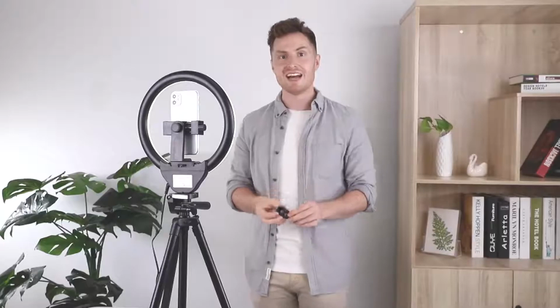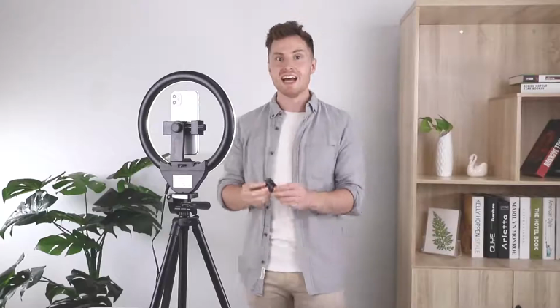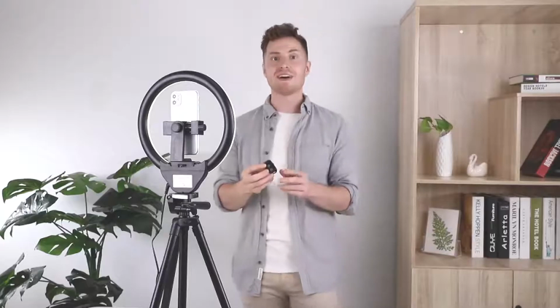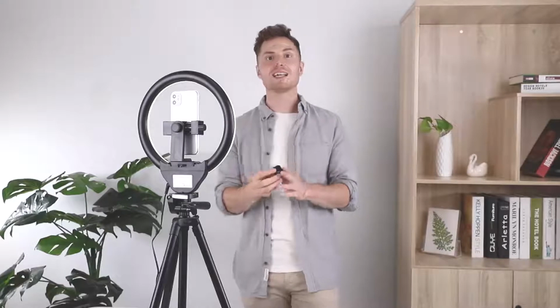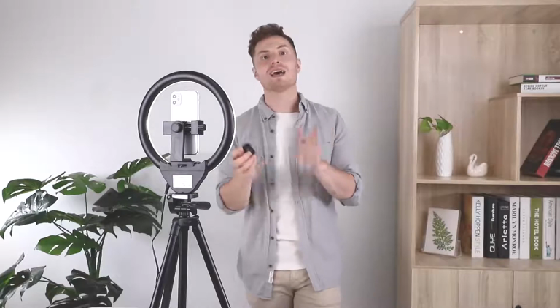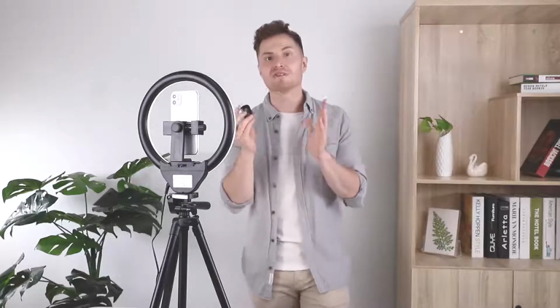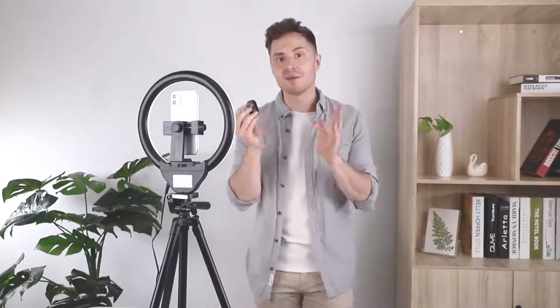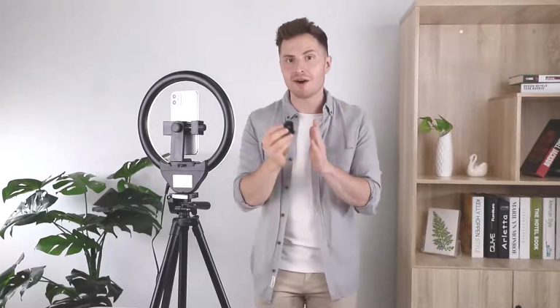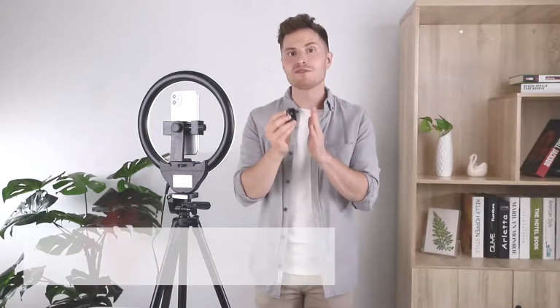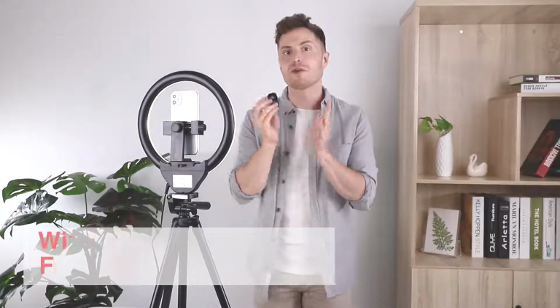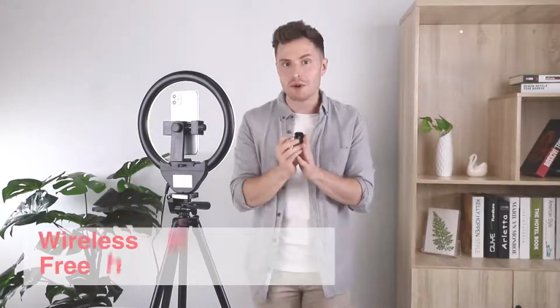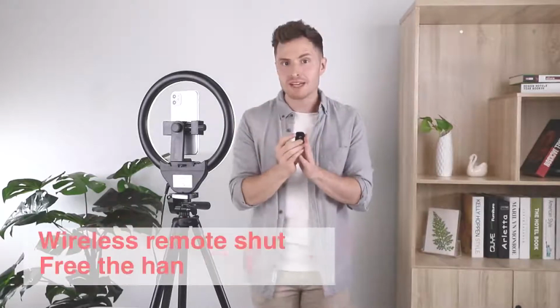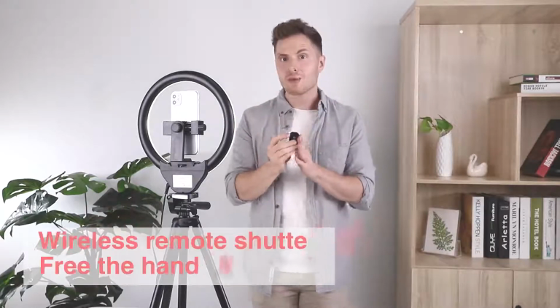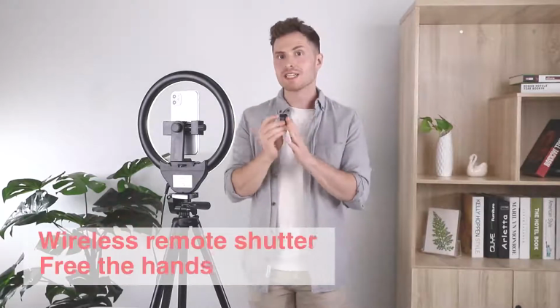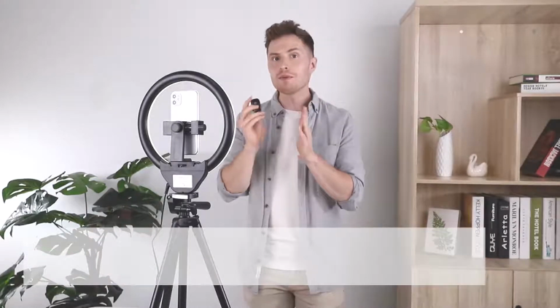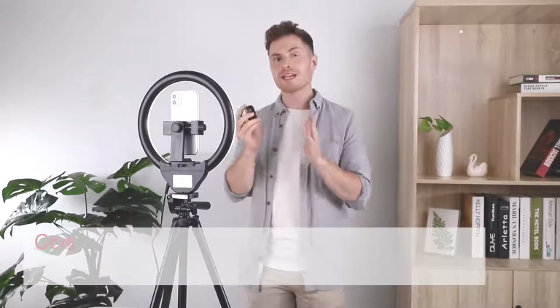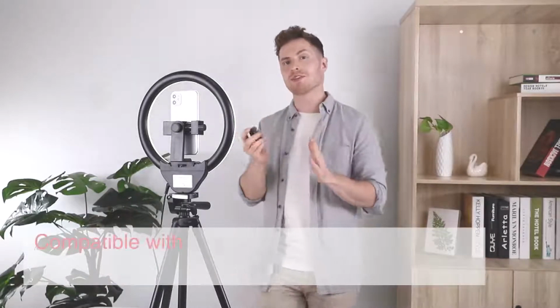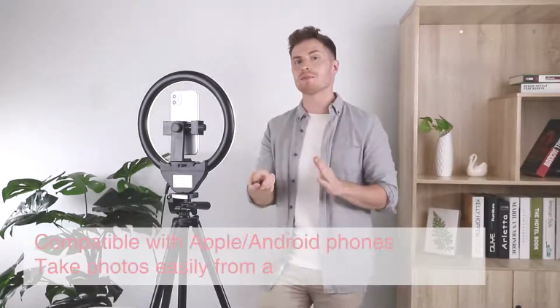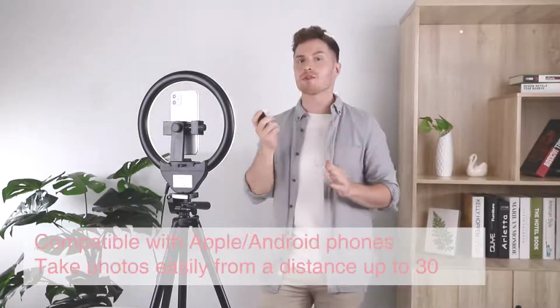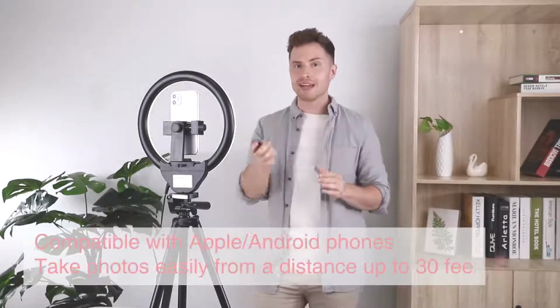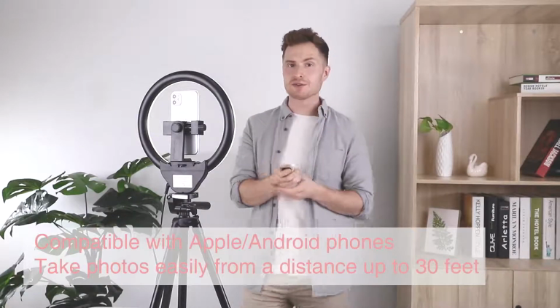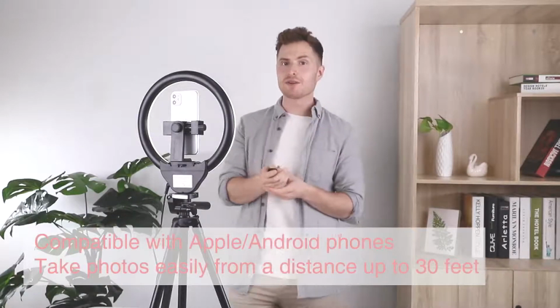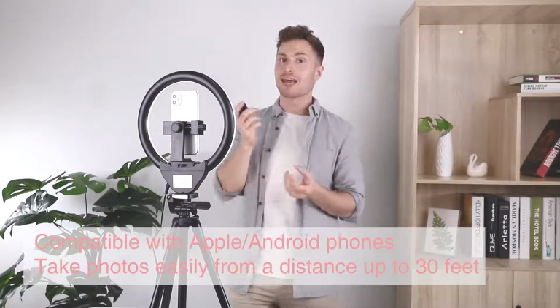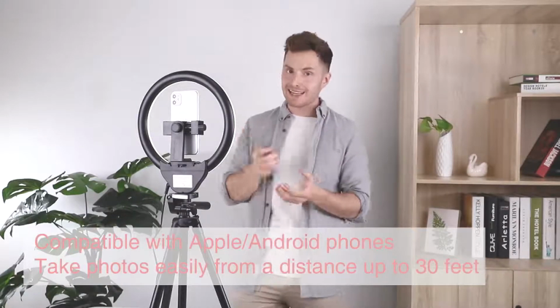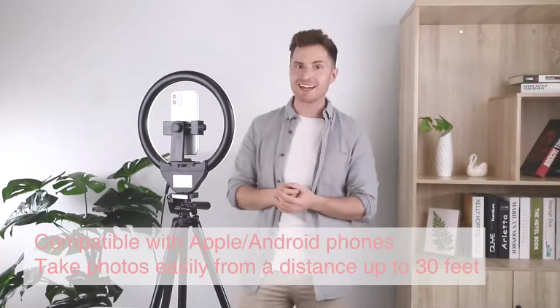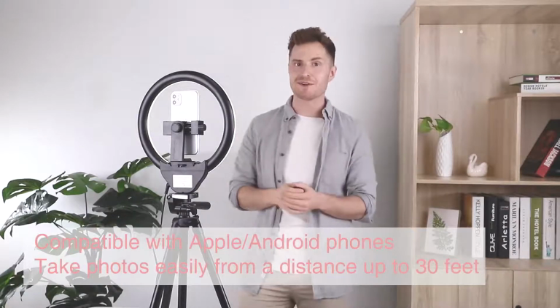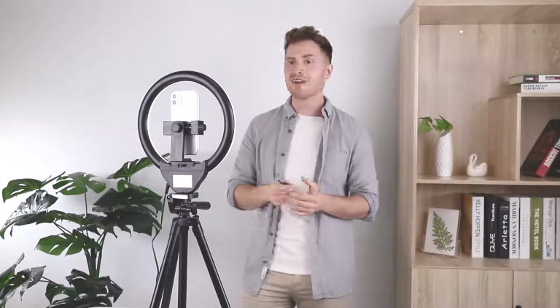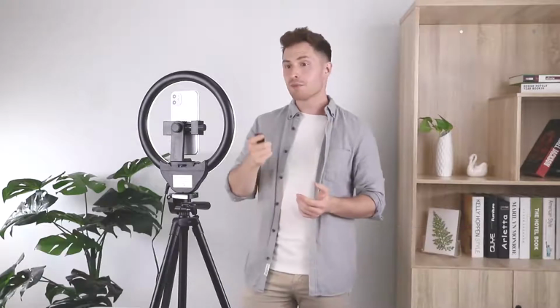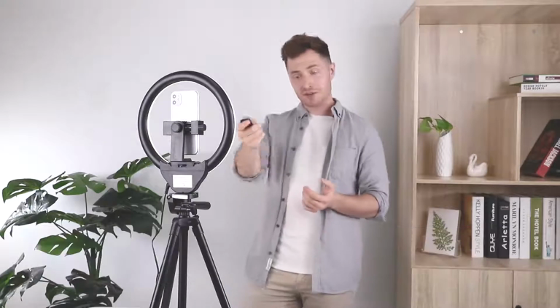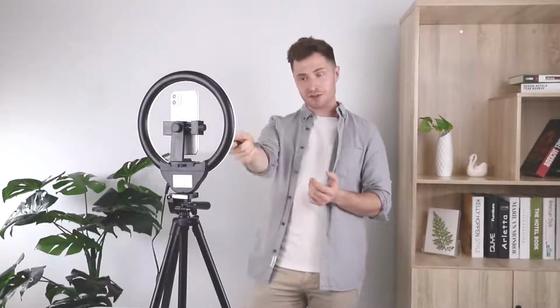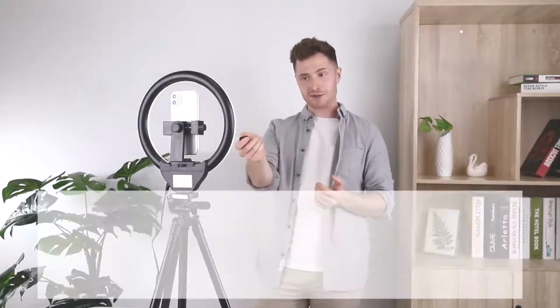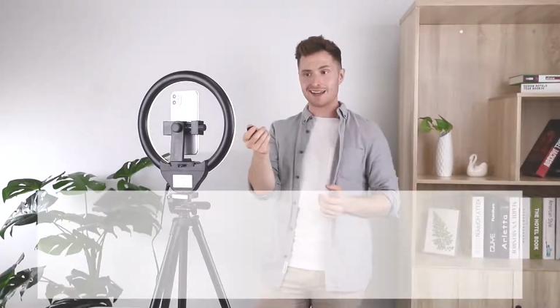Finally, there's a very powerful remote which can help you take pictures on both your Android phone and iPhone from up to 30 feet away.